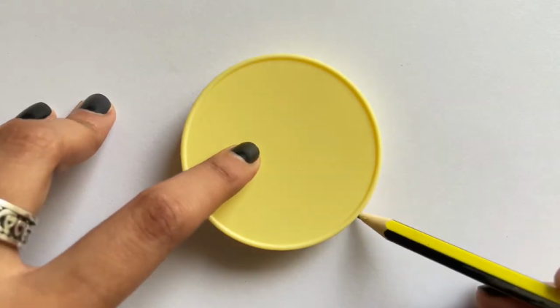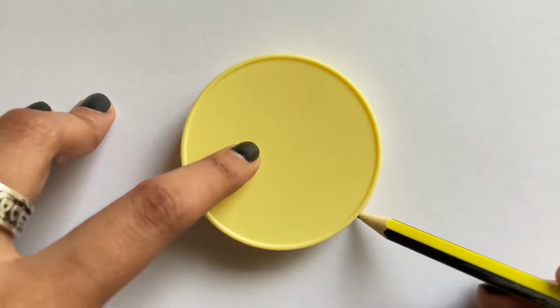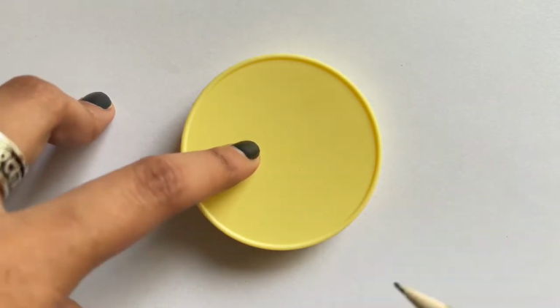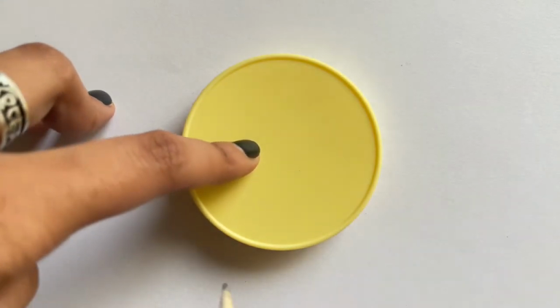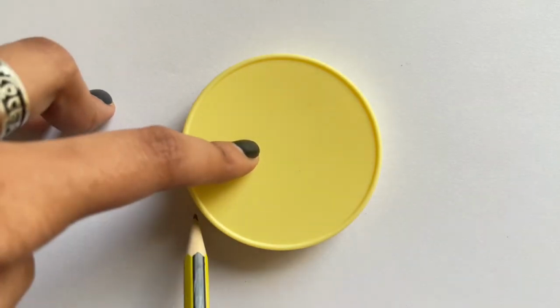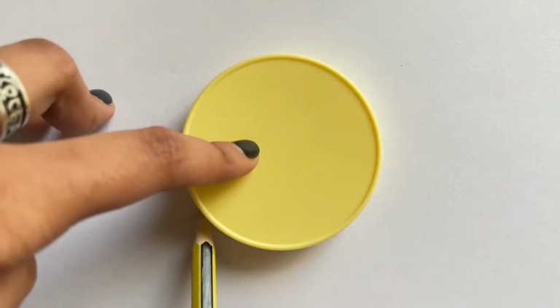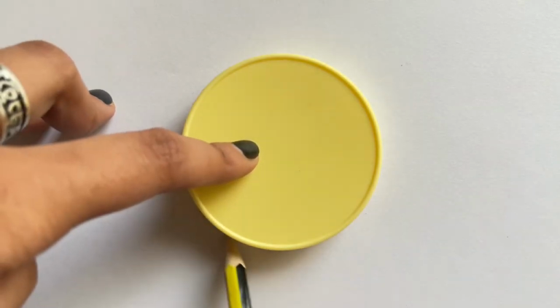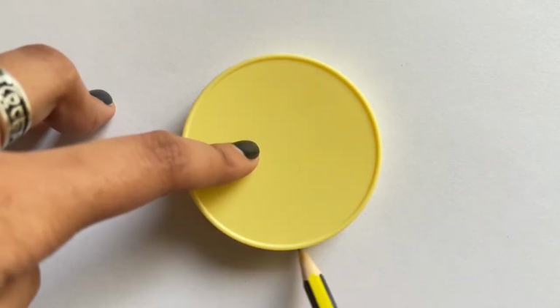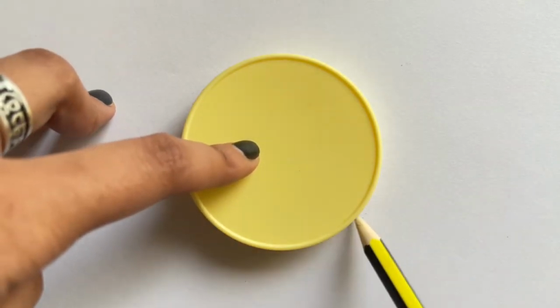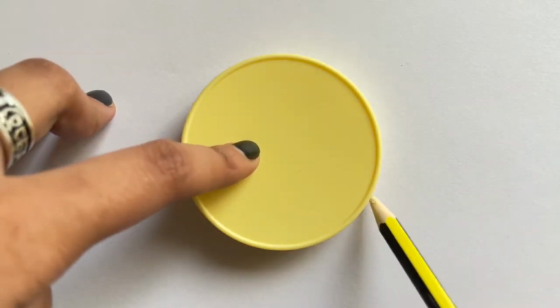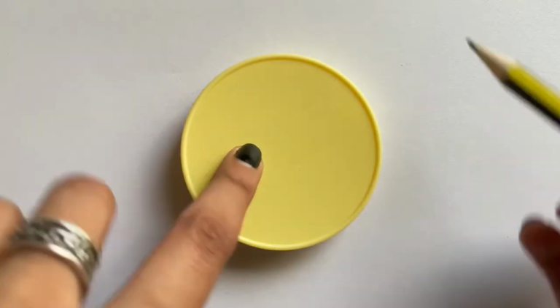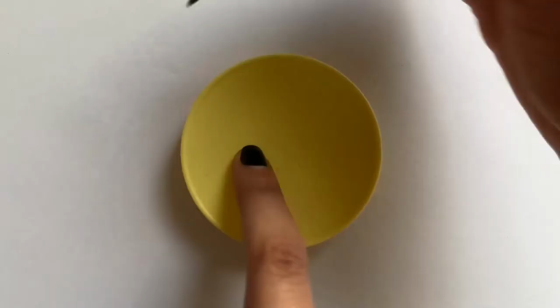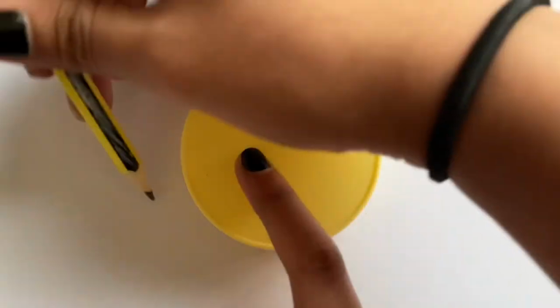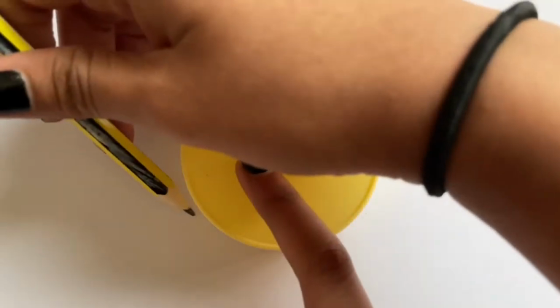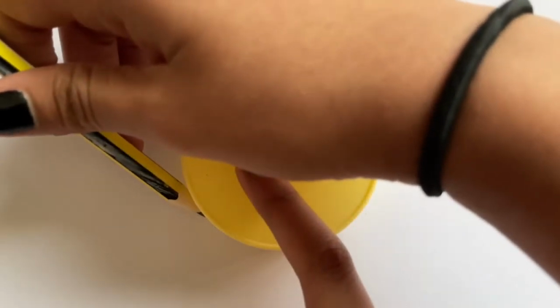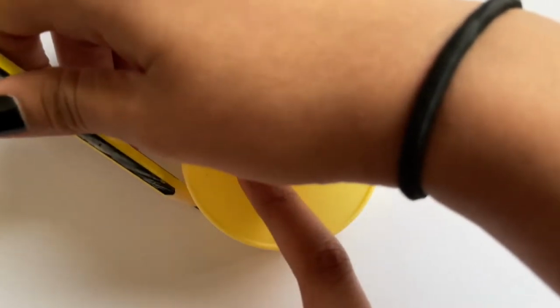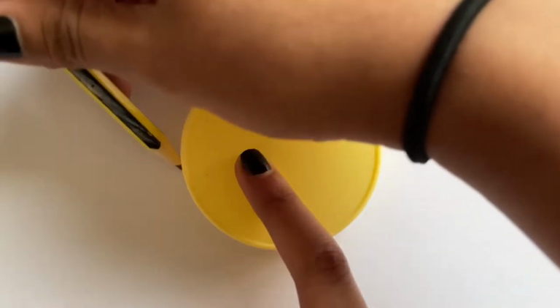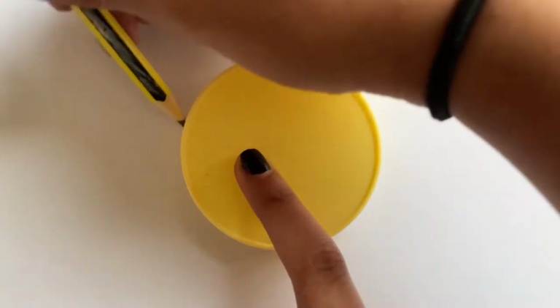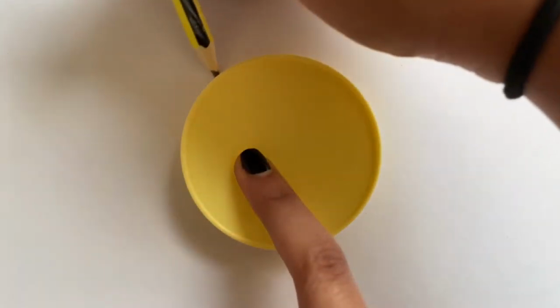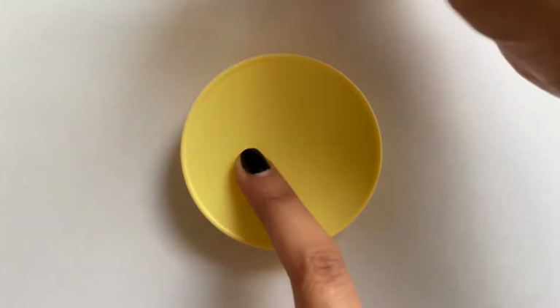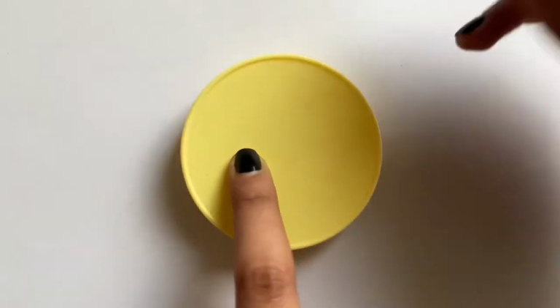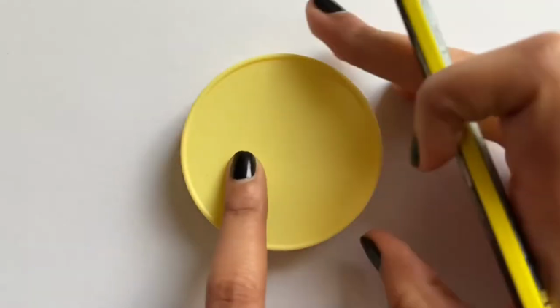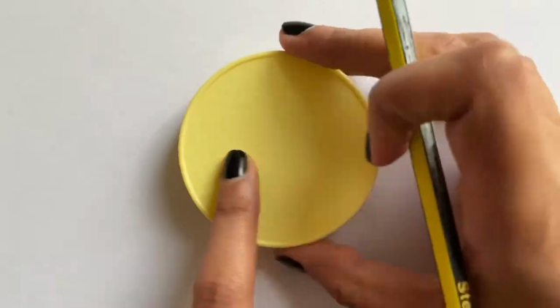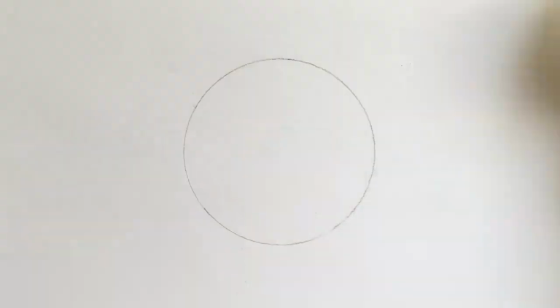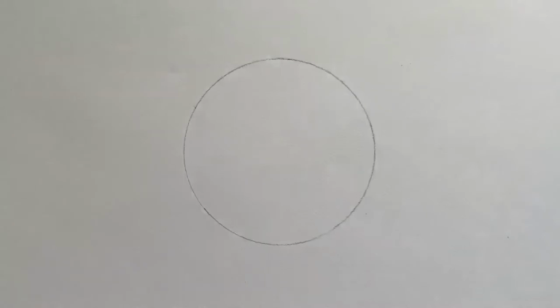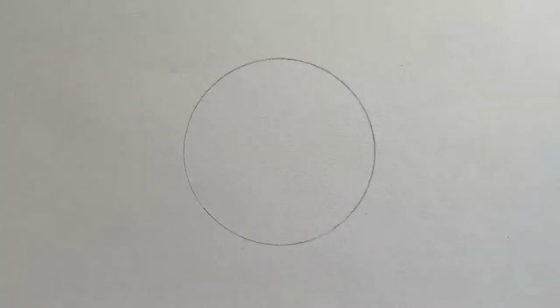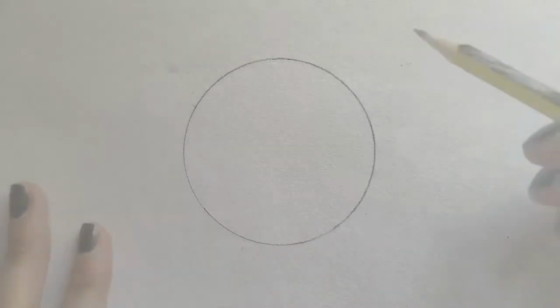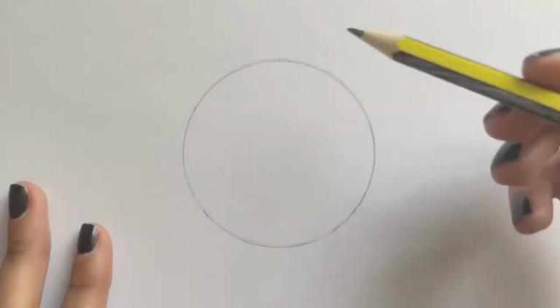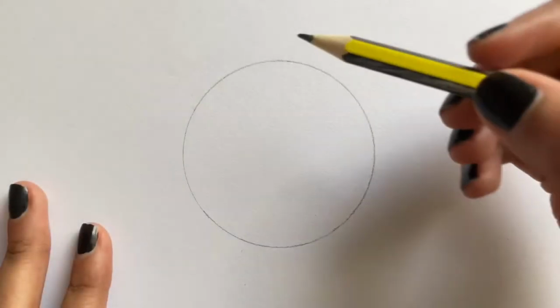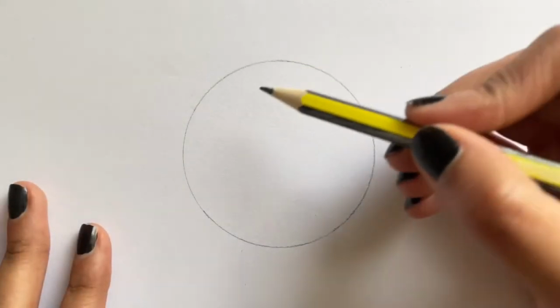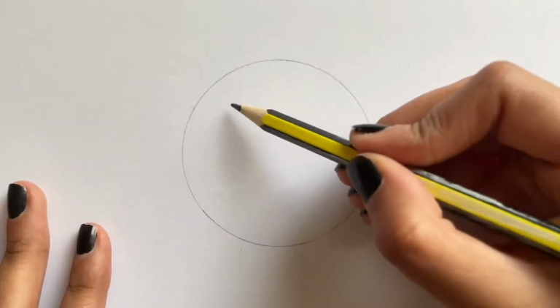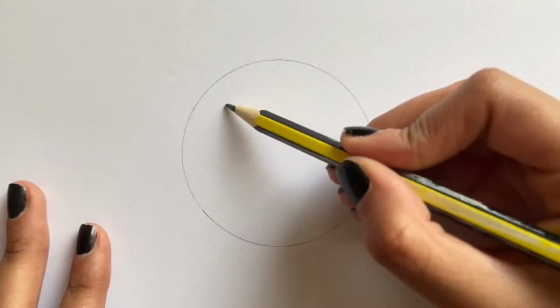To start off, take something circular and trace the circle using a pencil. Then draw the following guidelines as shown.